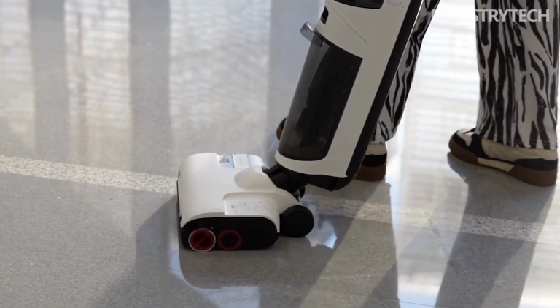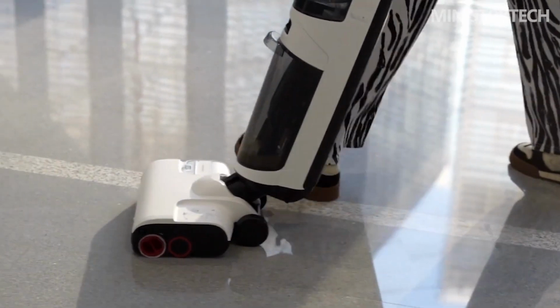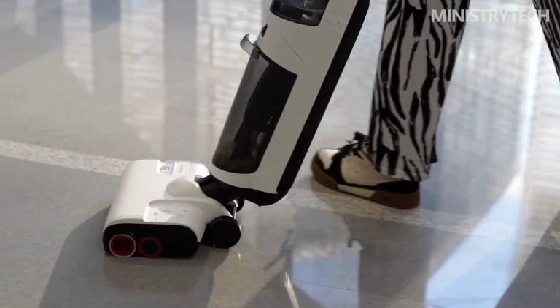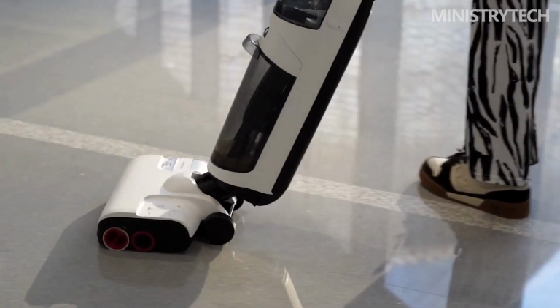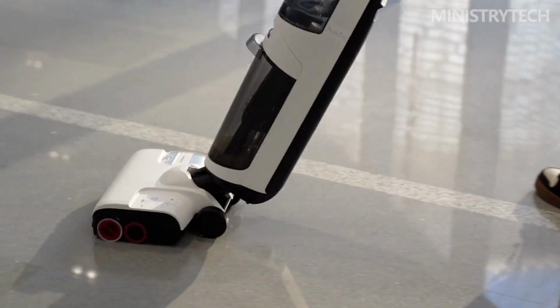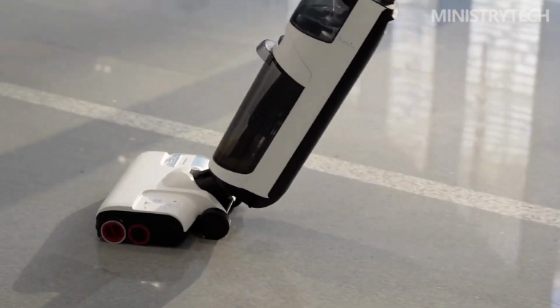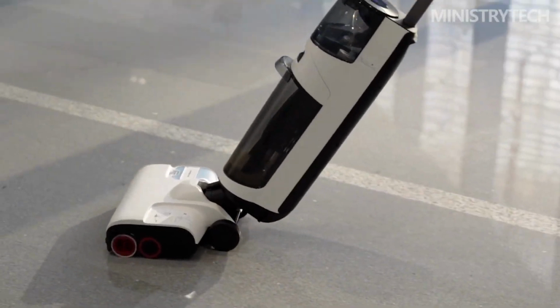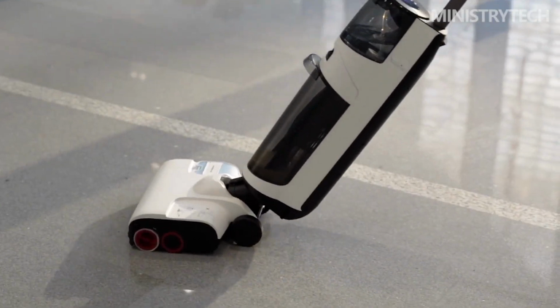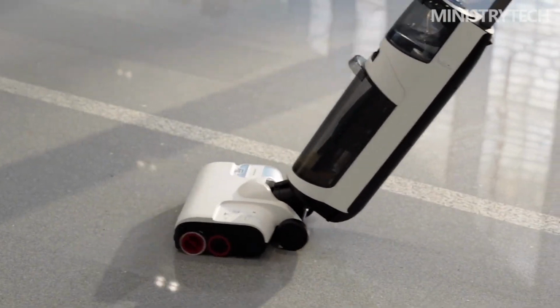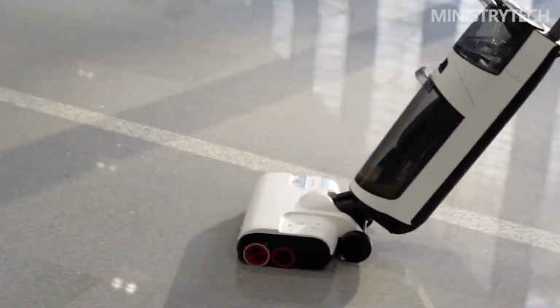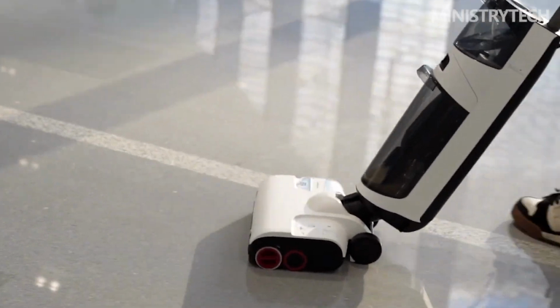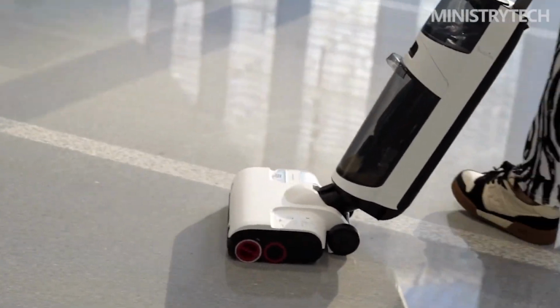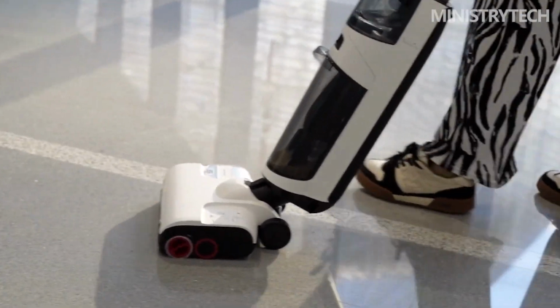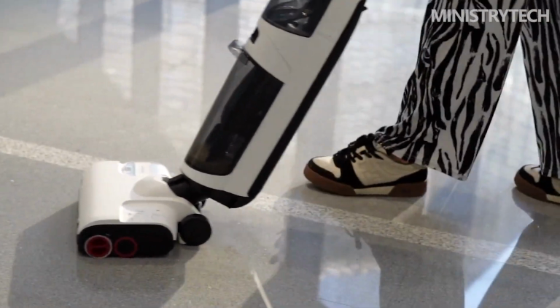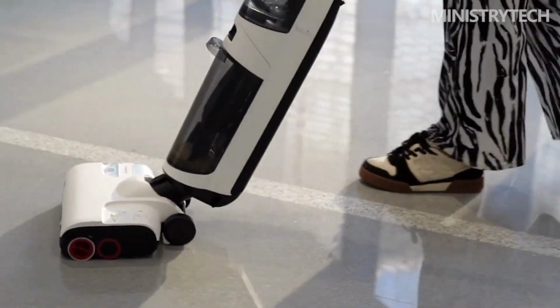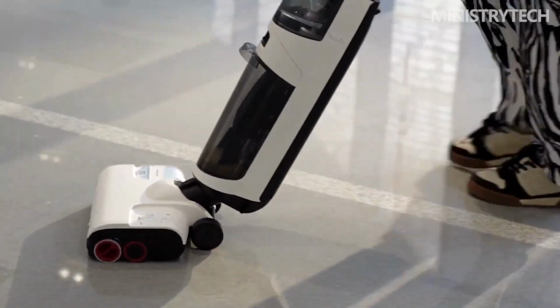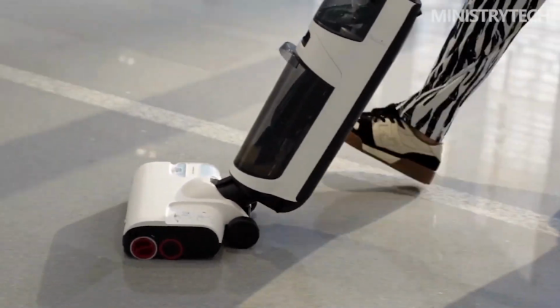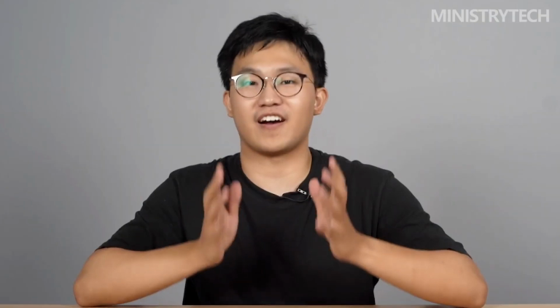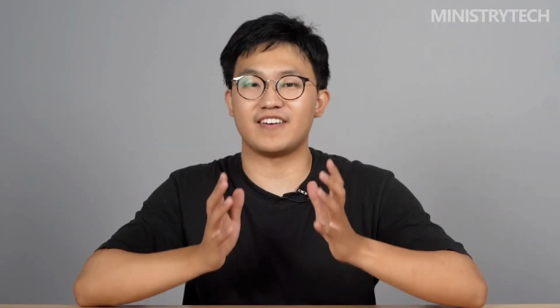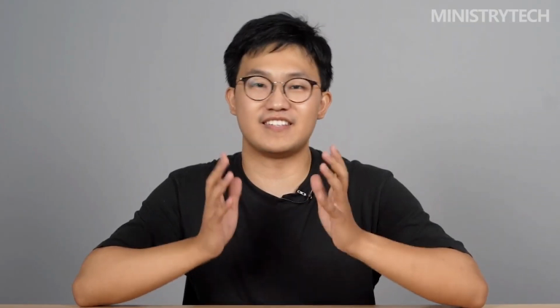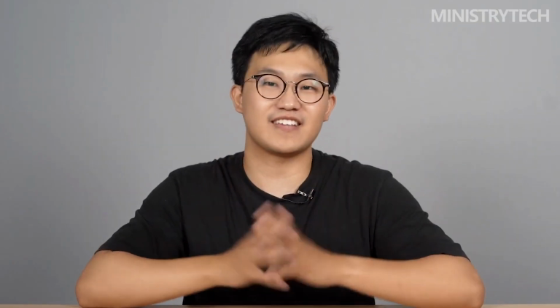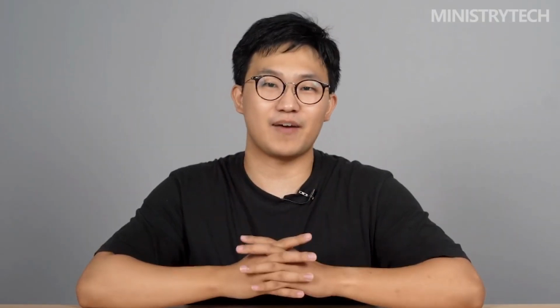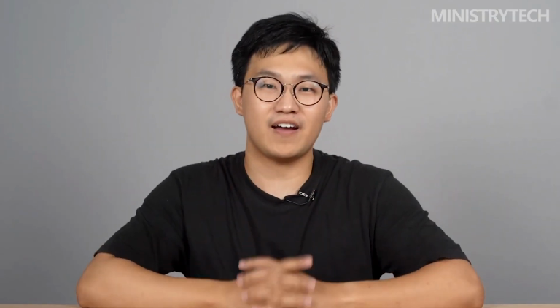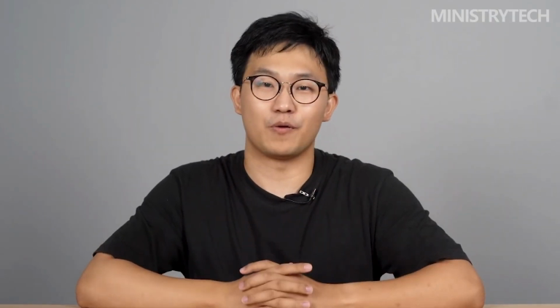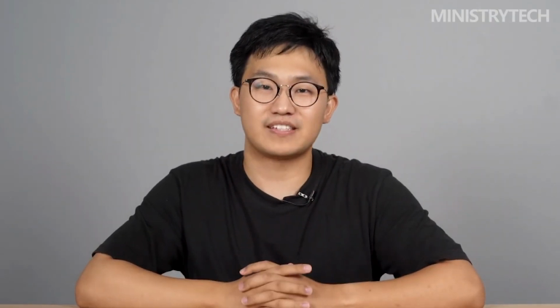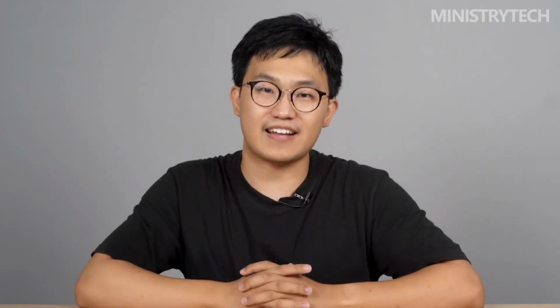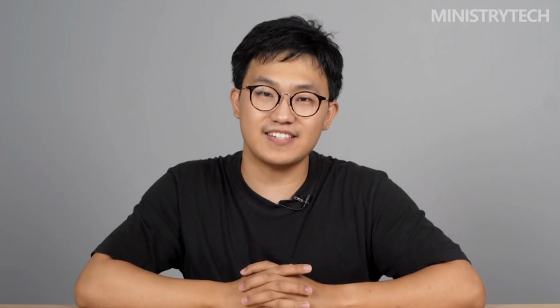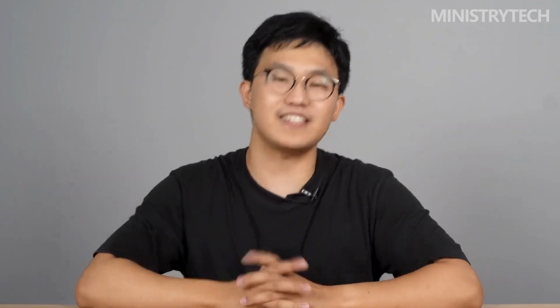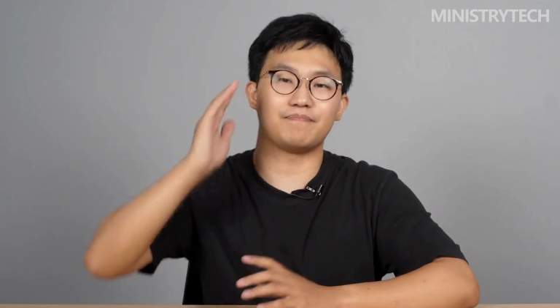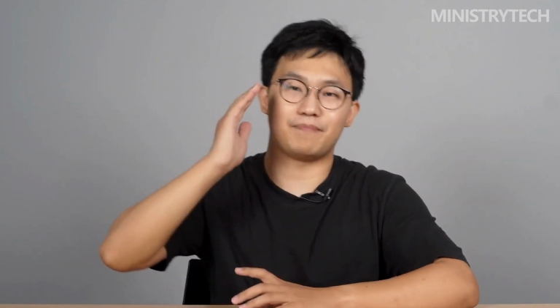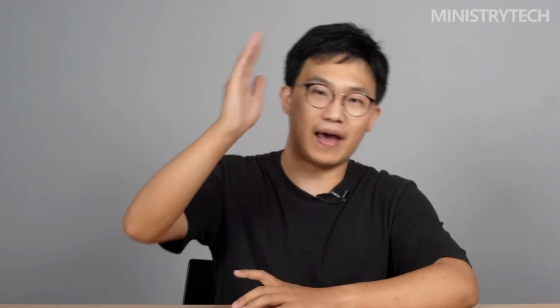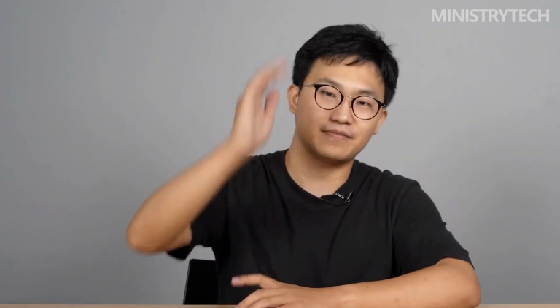Thank you for watching. Write what you think about this Smart Floor Scrubber — did you purchase it for yourself? I will be interested in reading your thoughts. Have a nice day and see you soon.